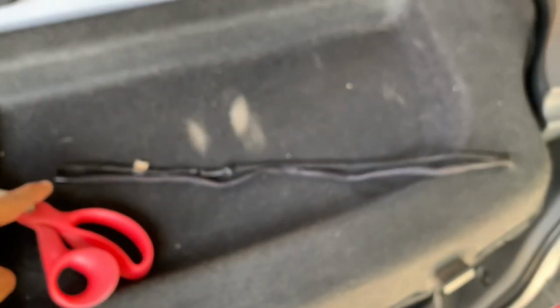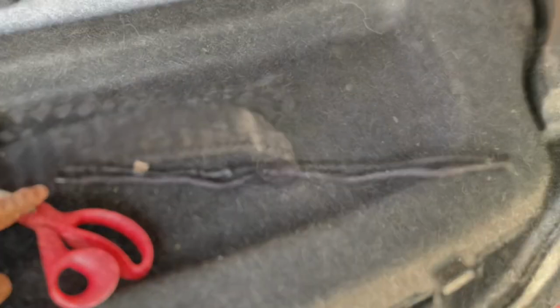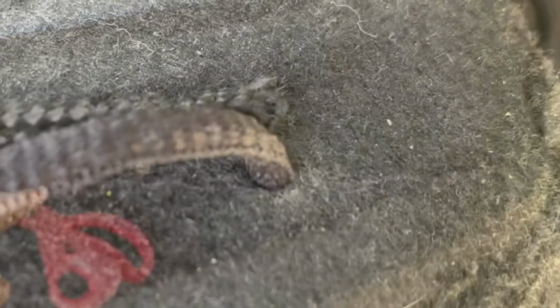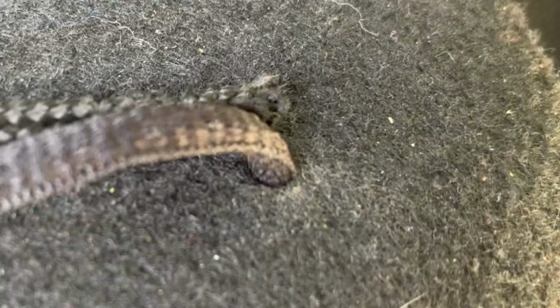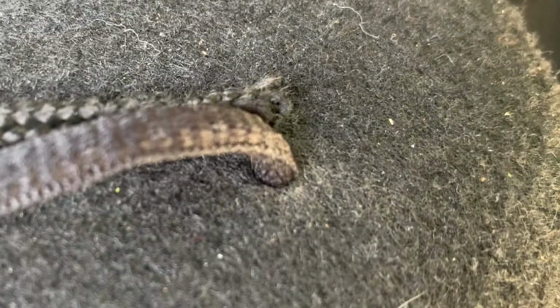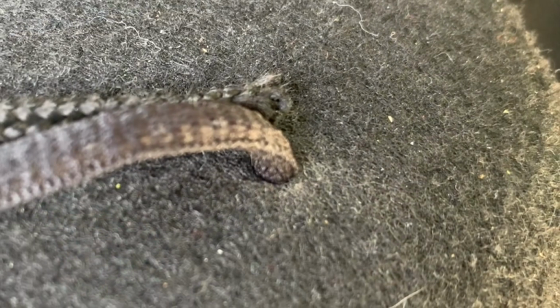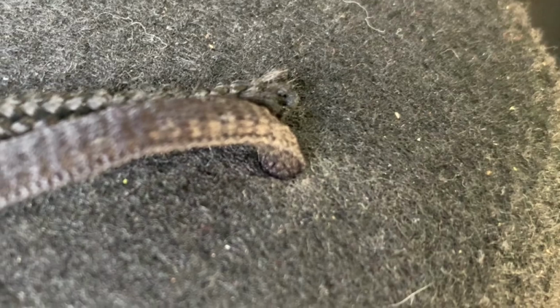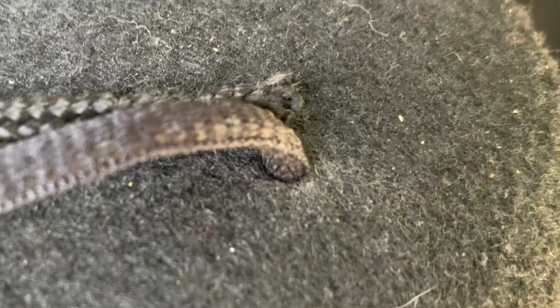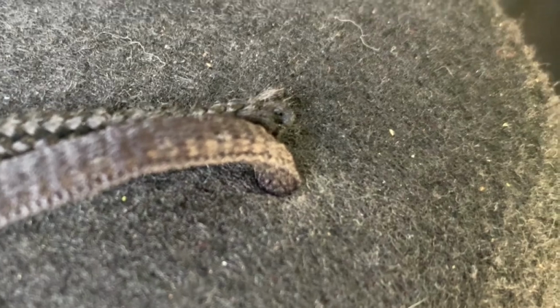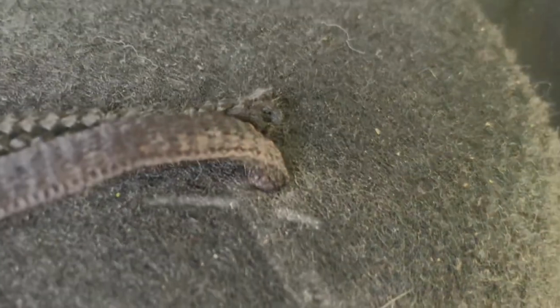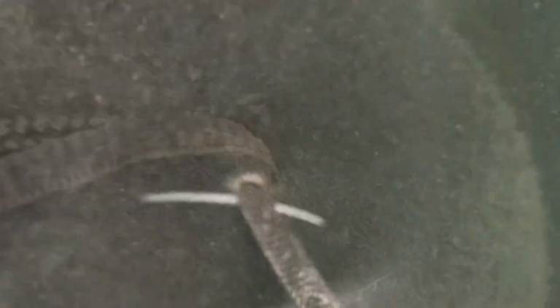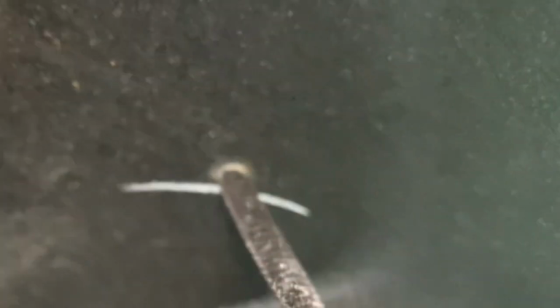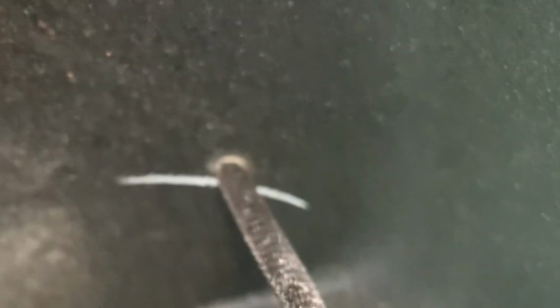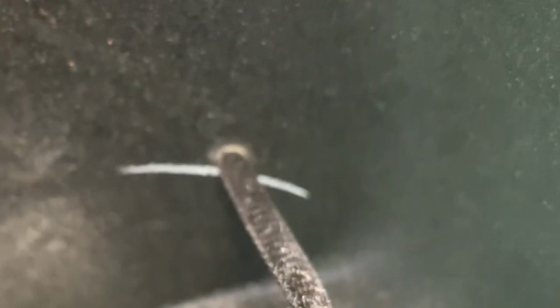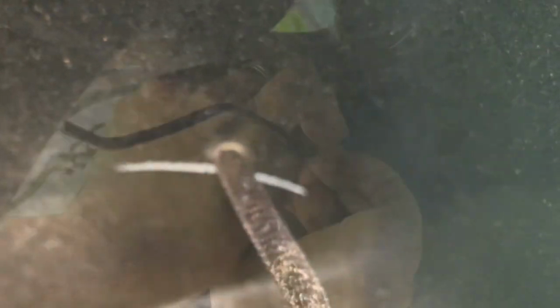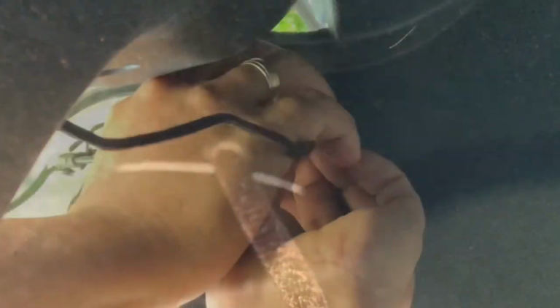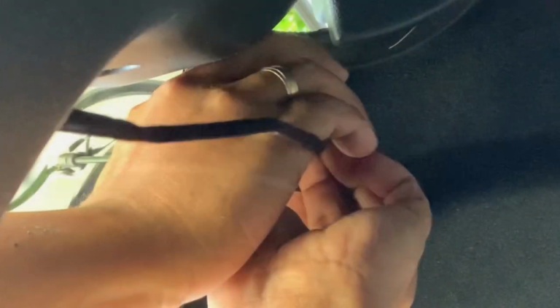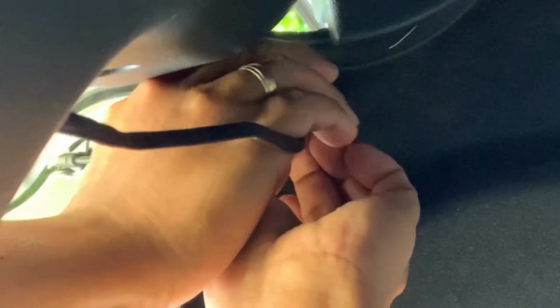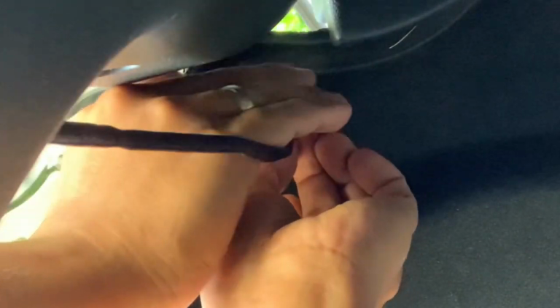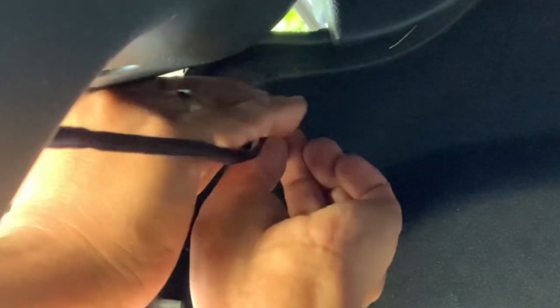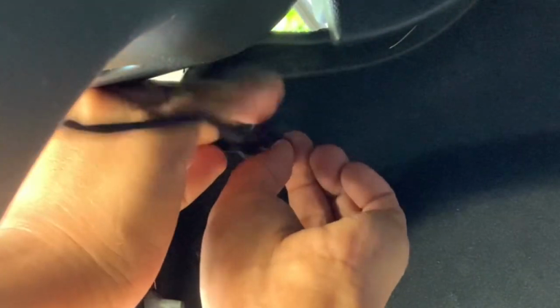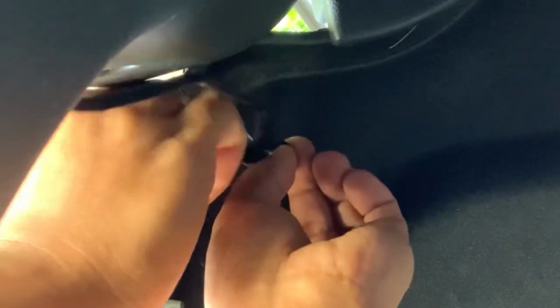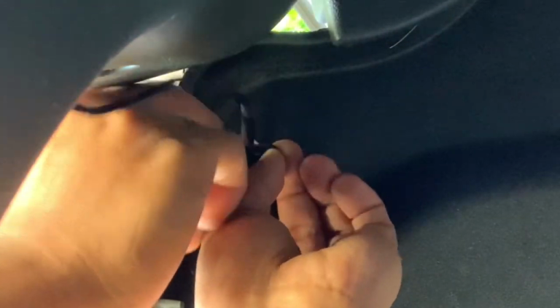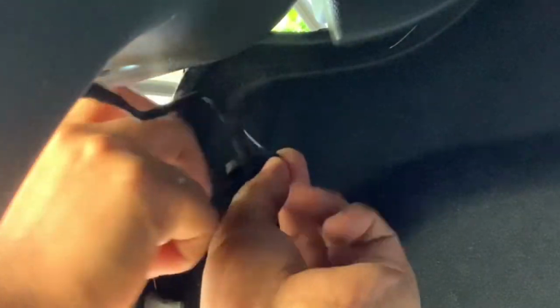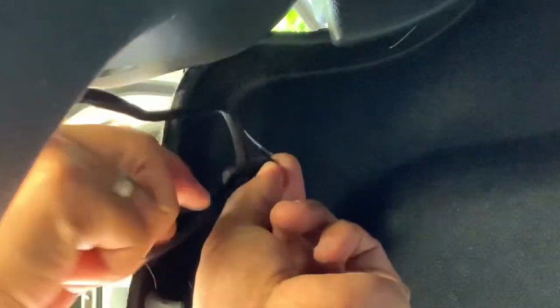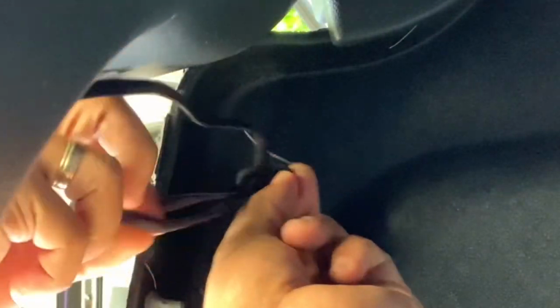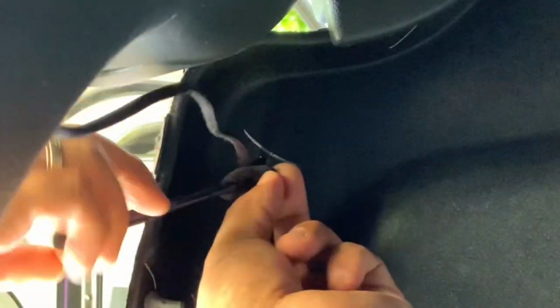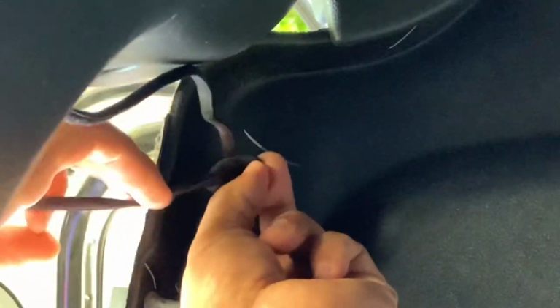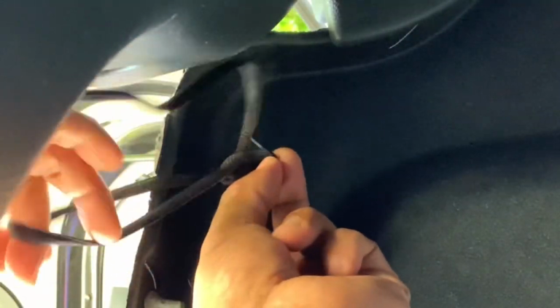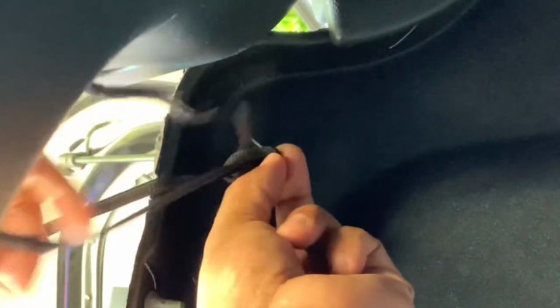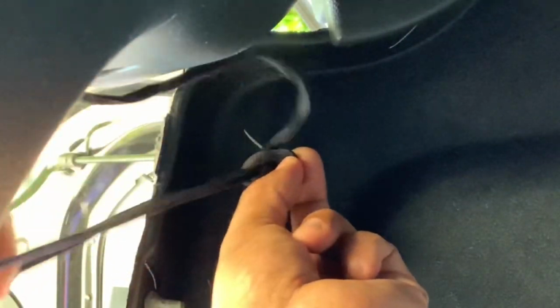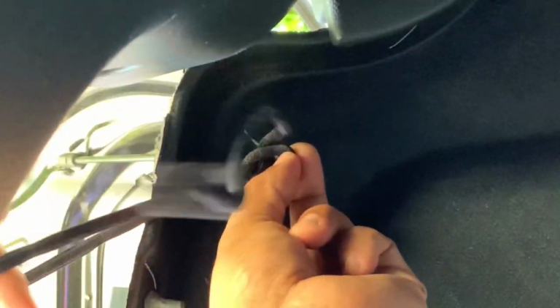Using the new string, tie a knot under the tray, then cut the excess.